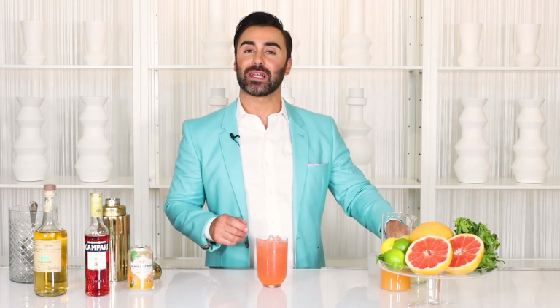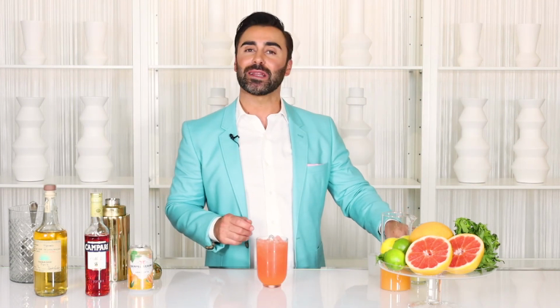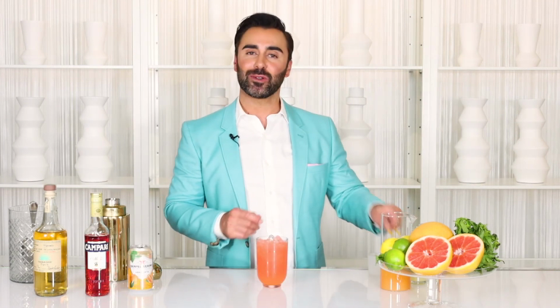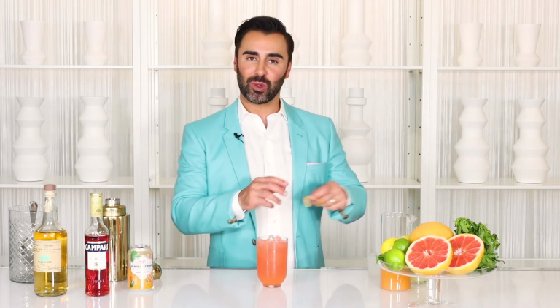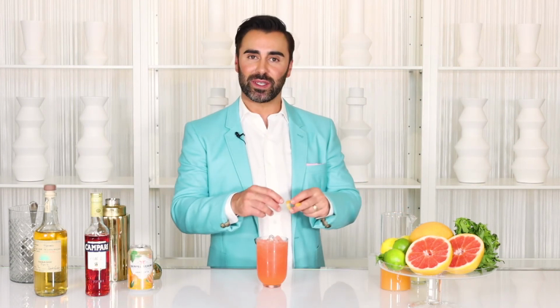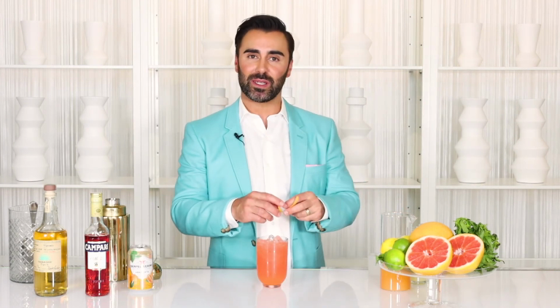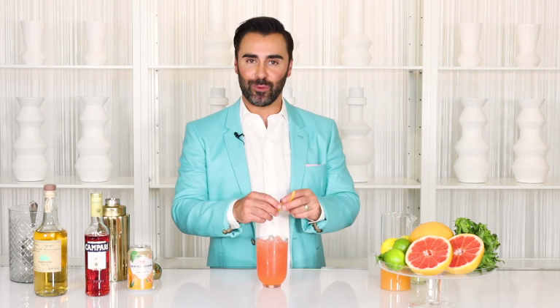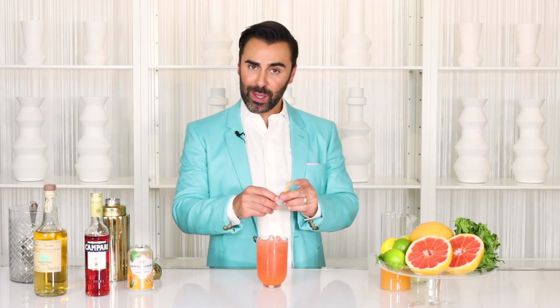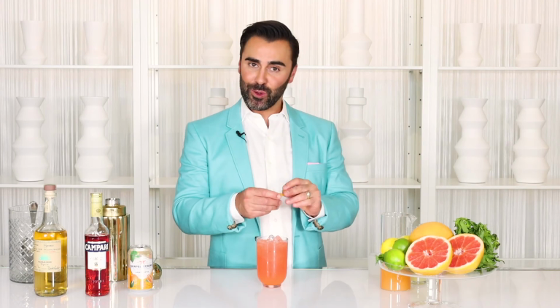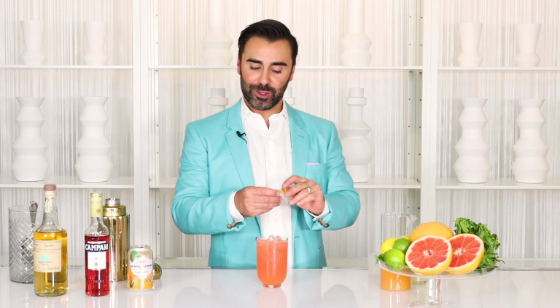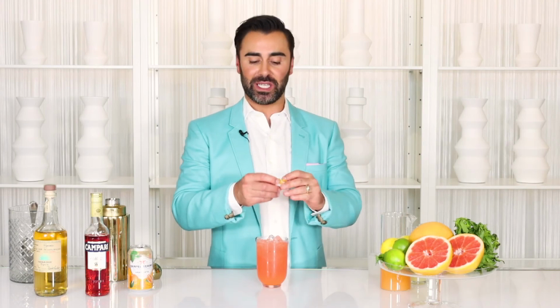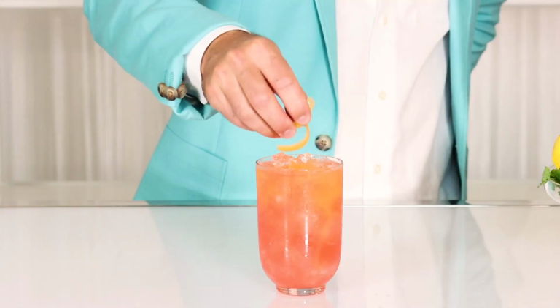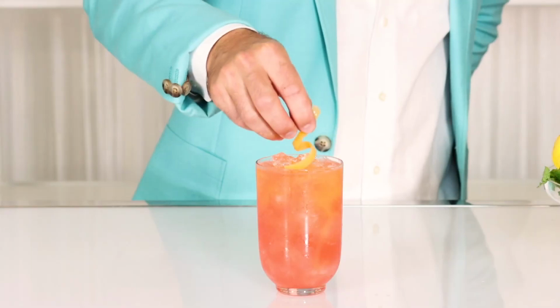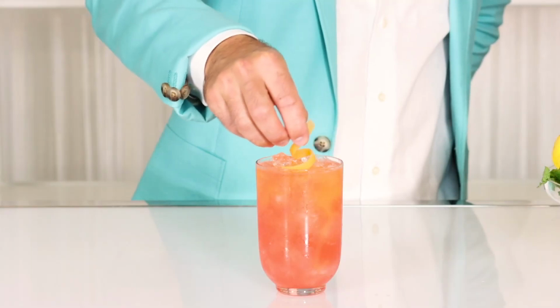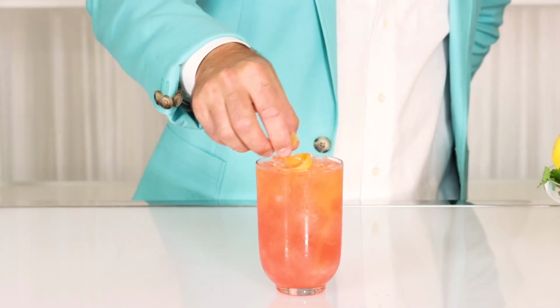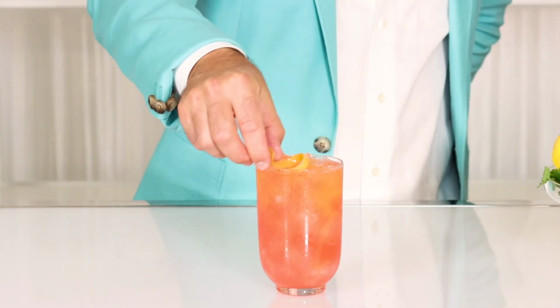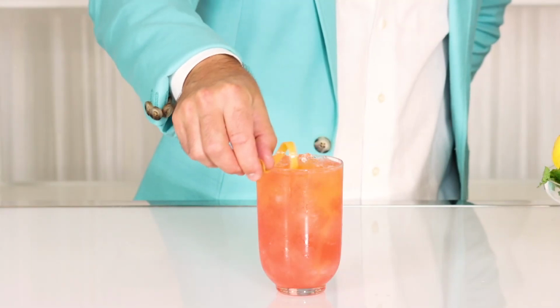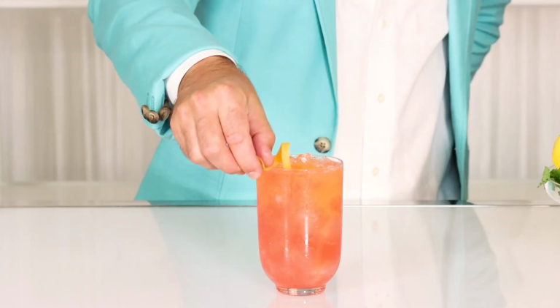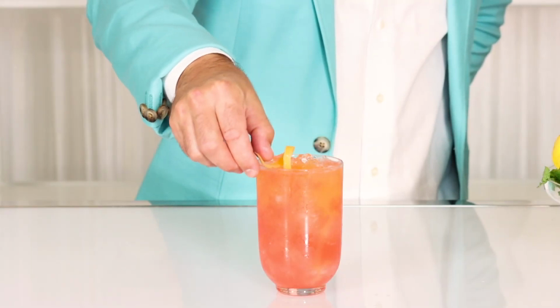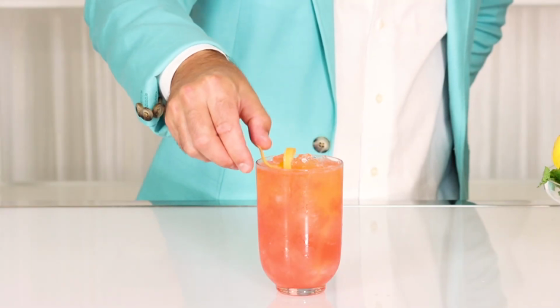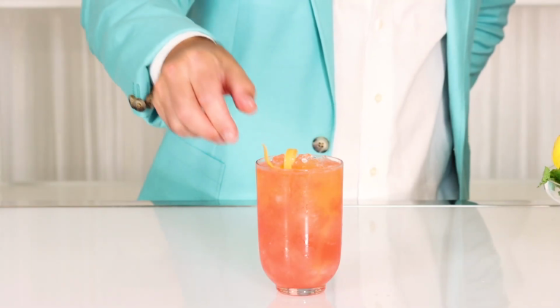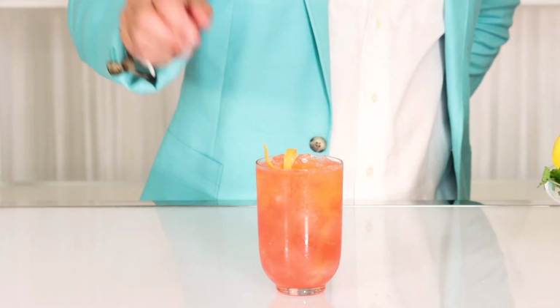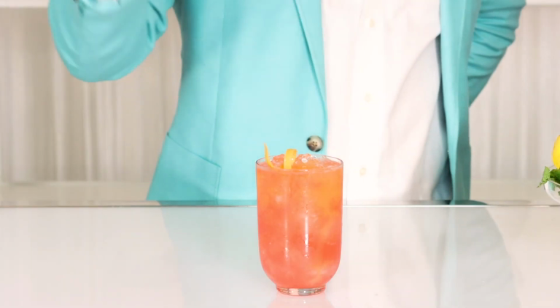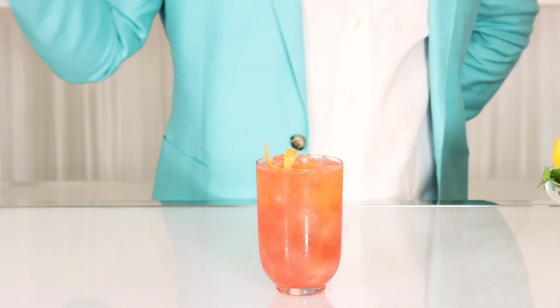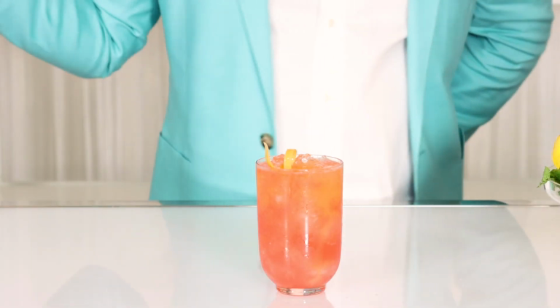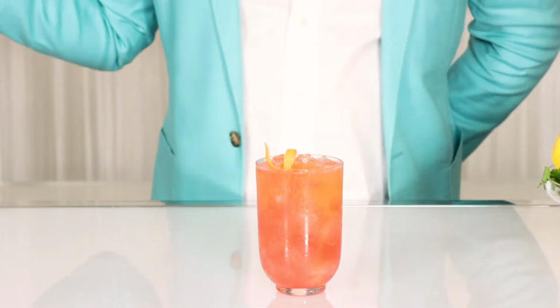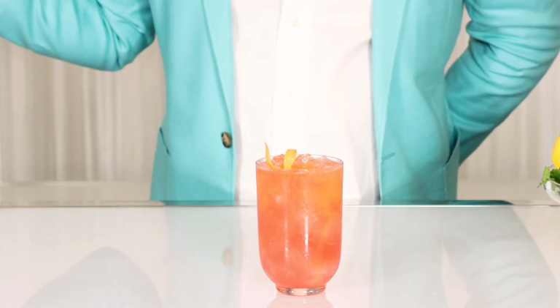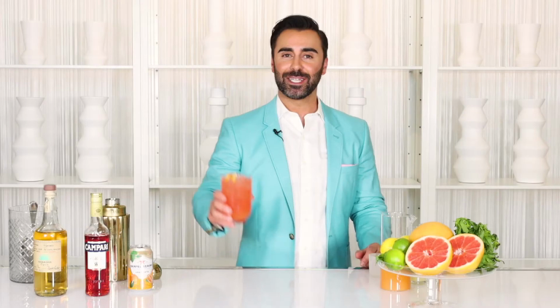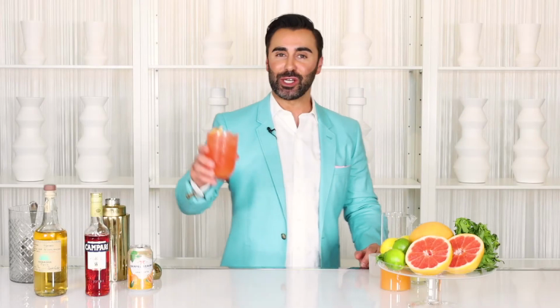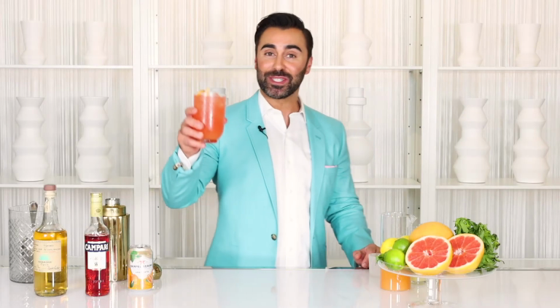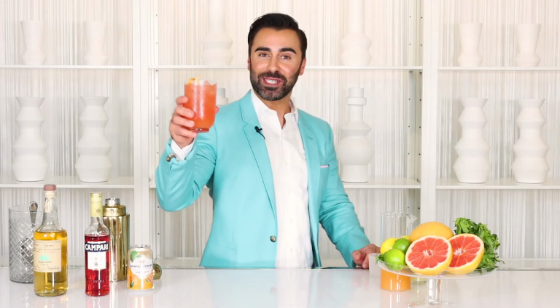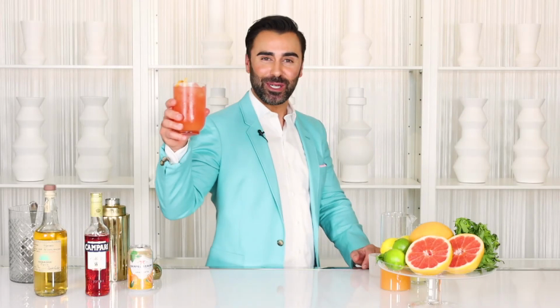Finally, just a little twist of grapefruit to give it that final polish. Cheers to summer.